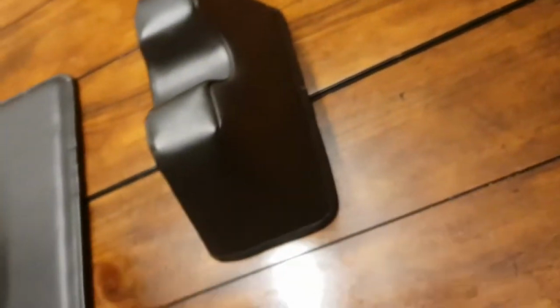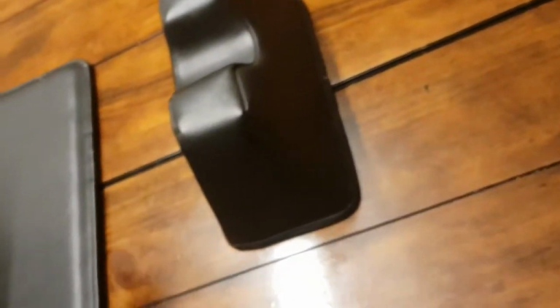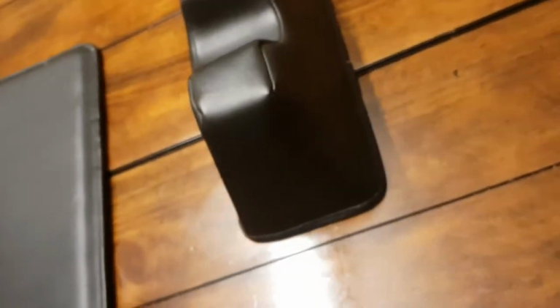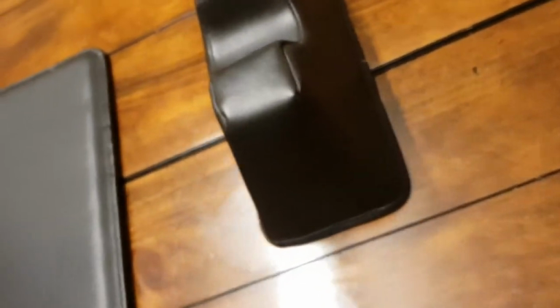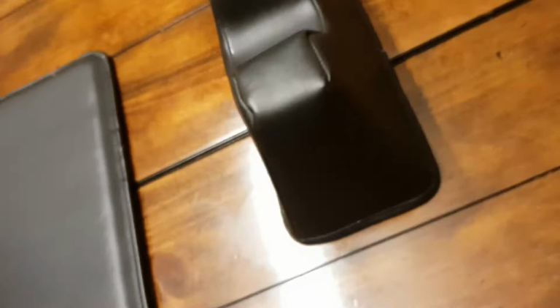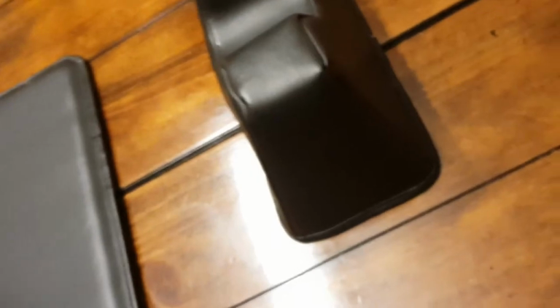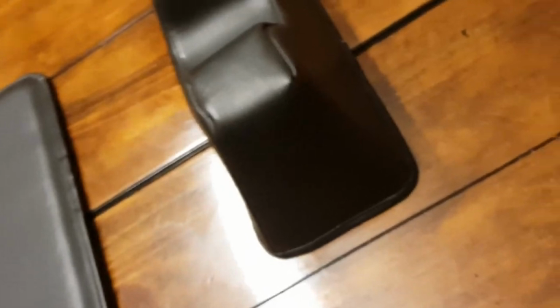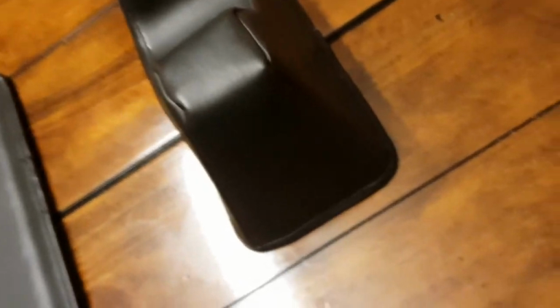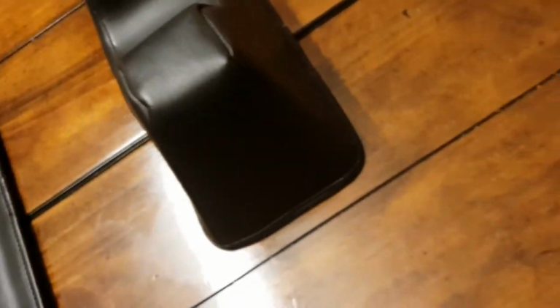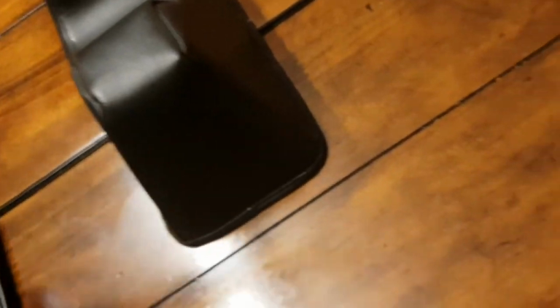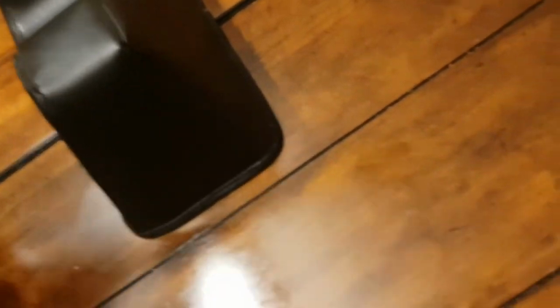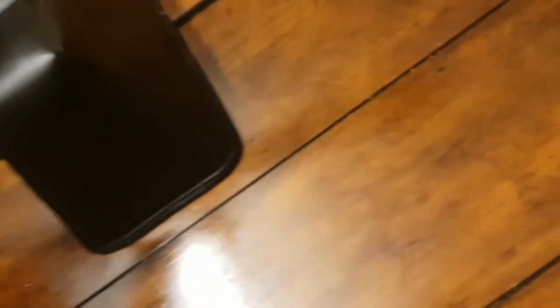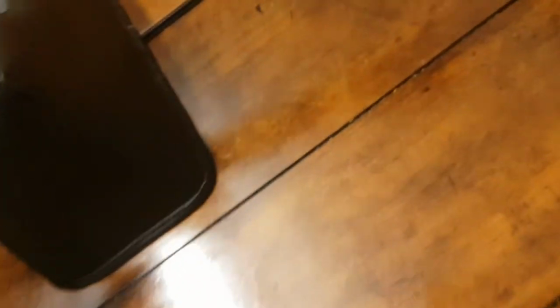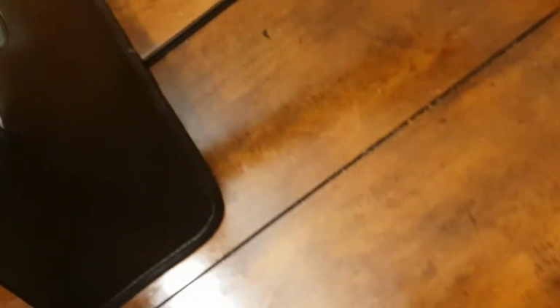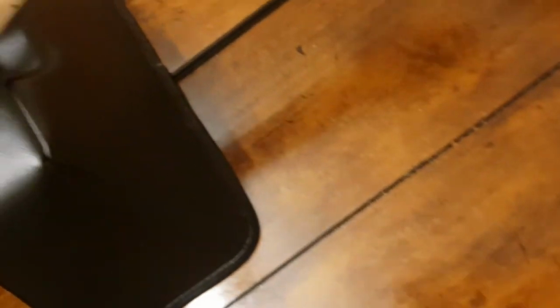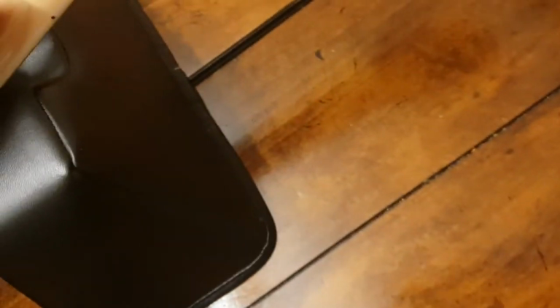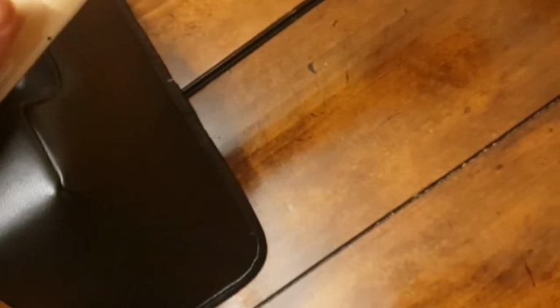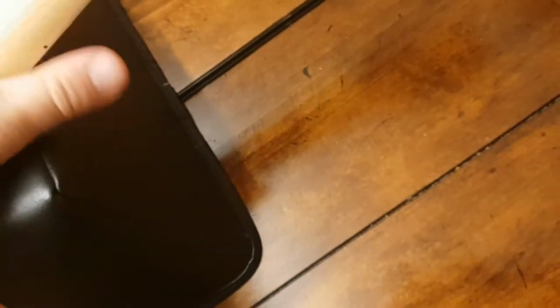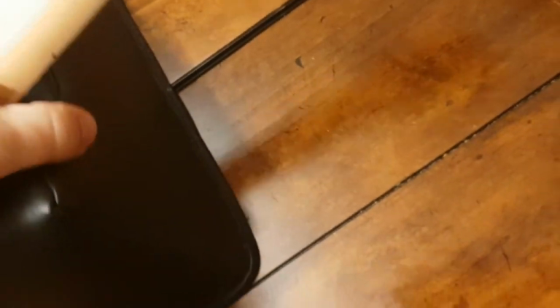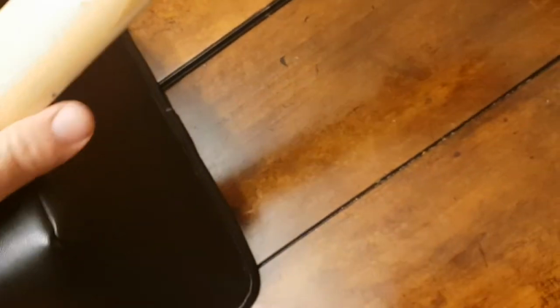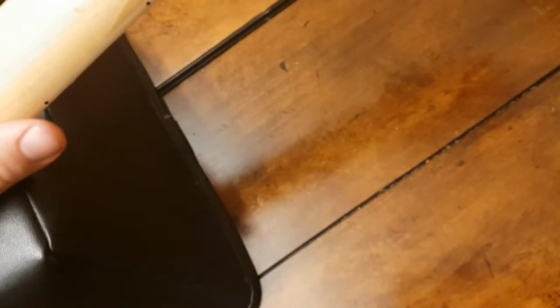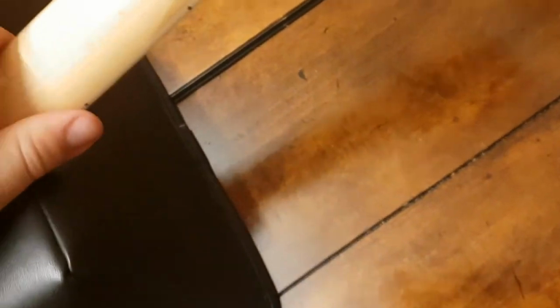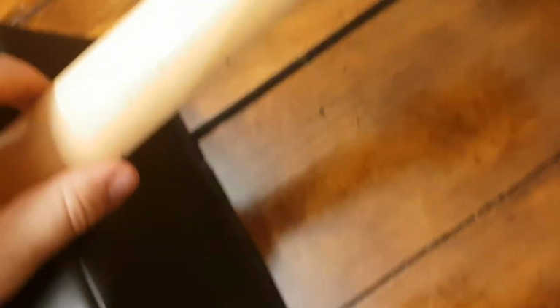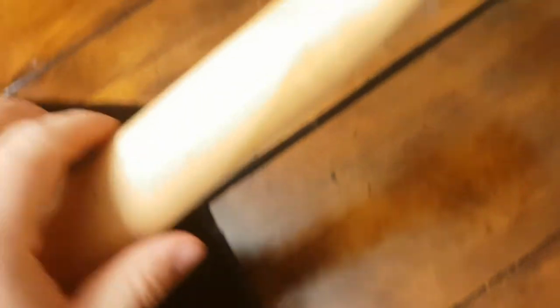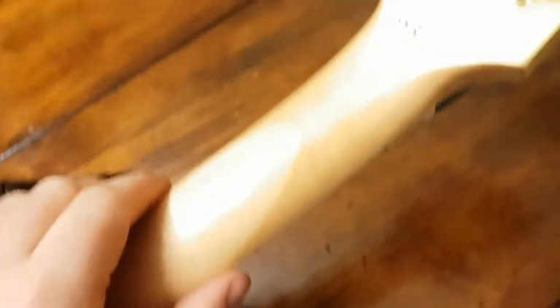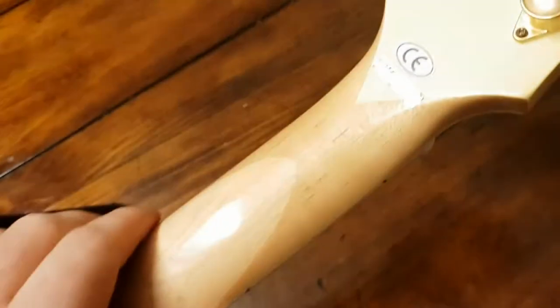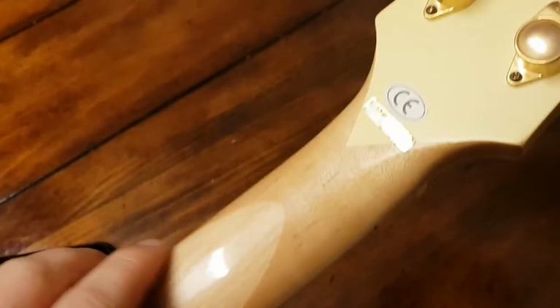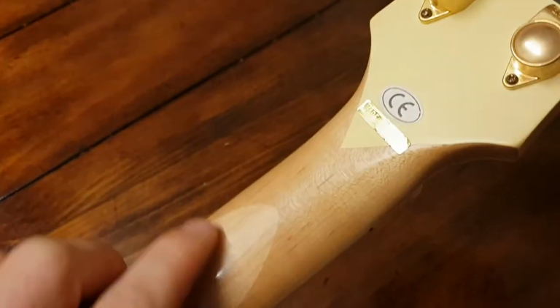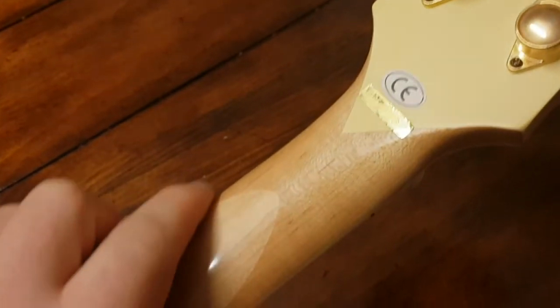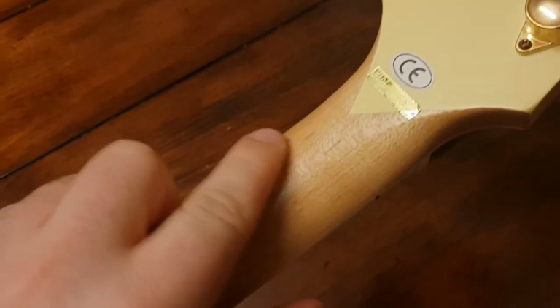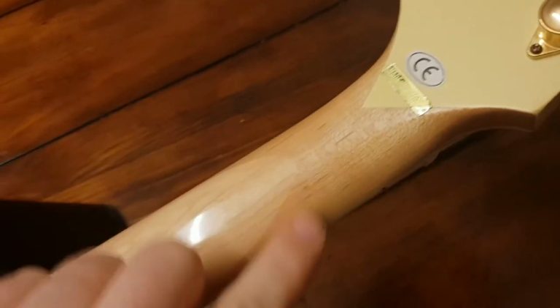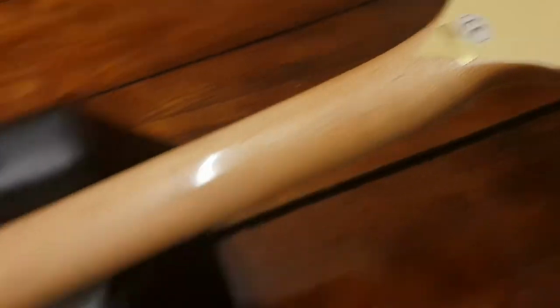If we look on the back, you can see we have the scarf joint here.